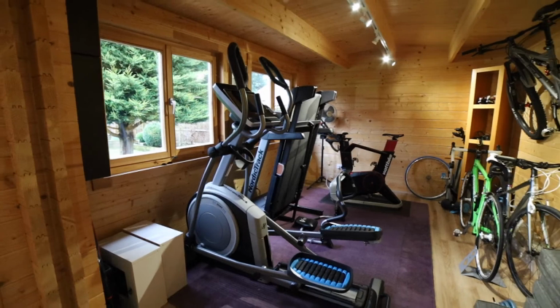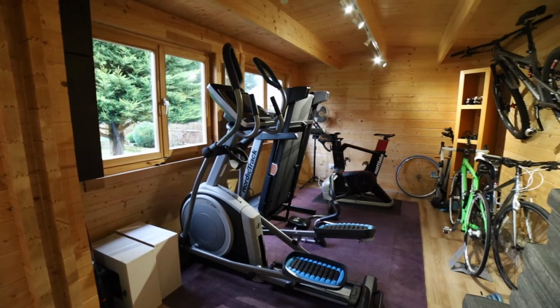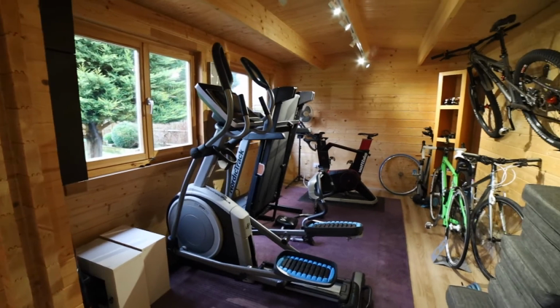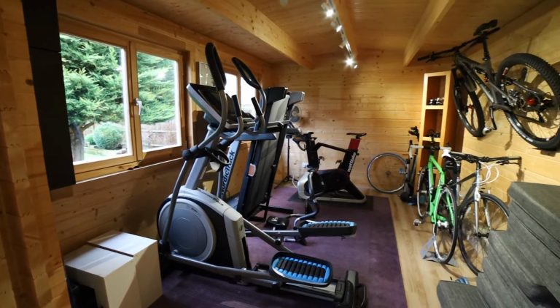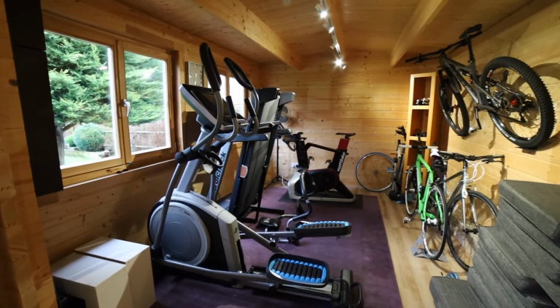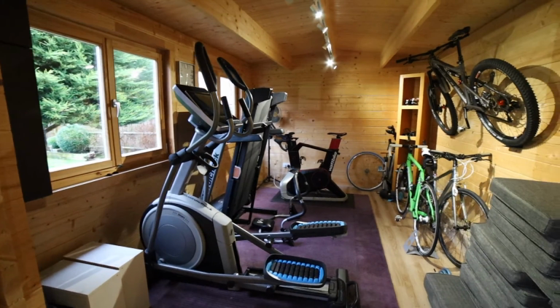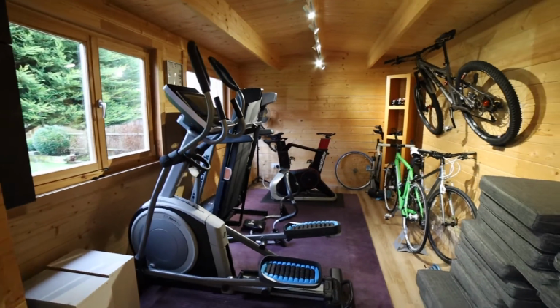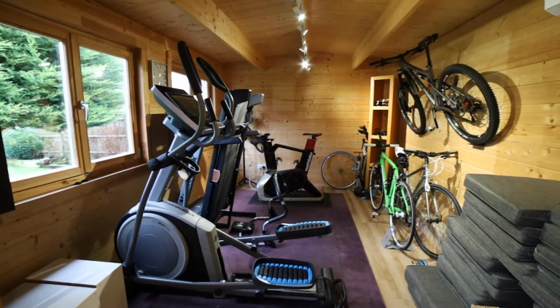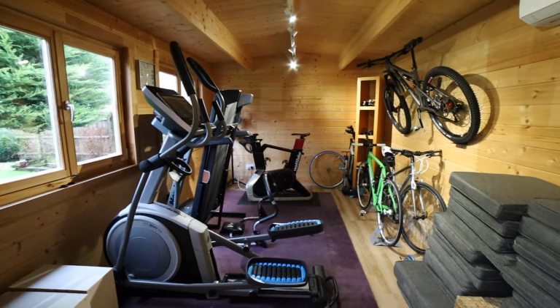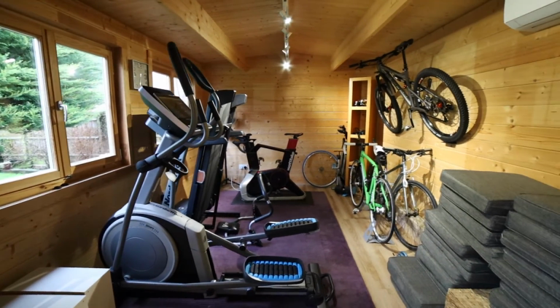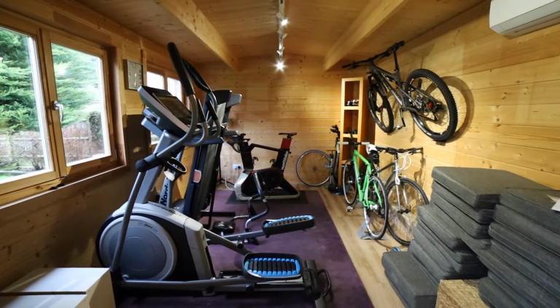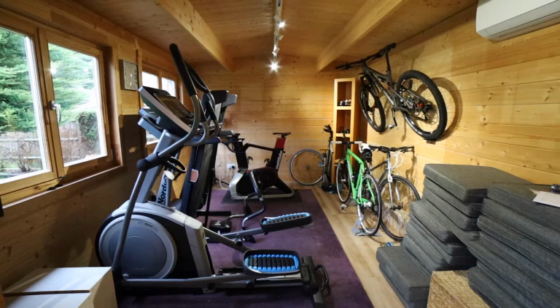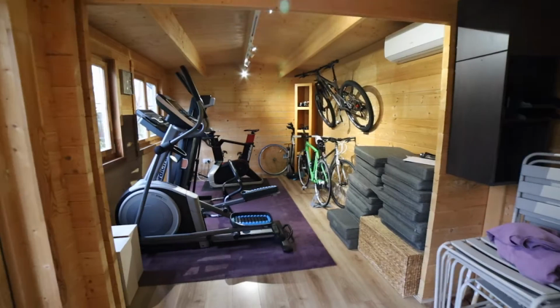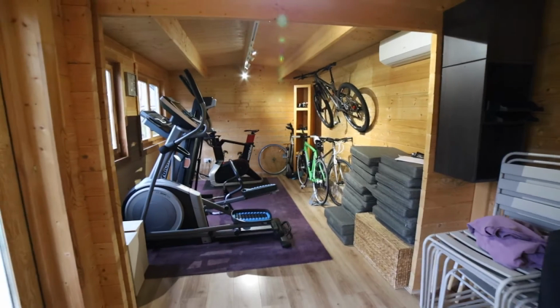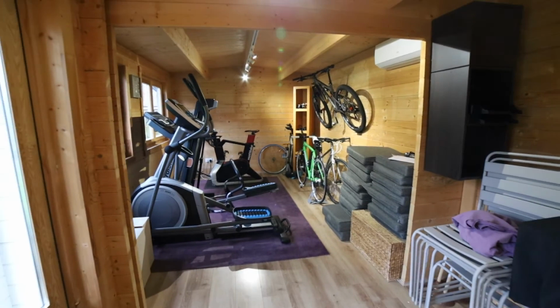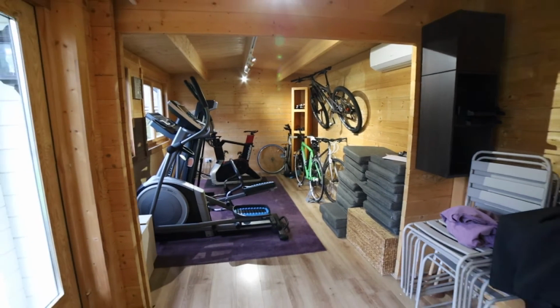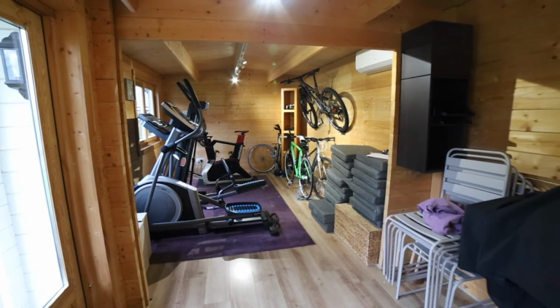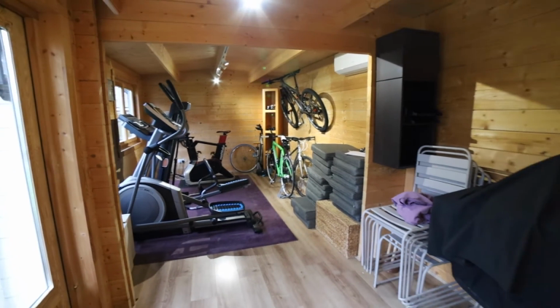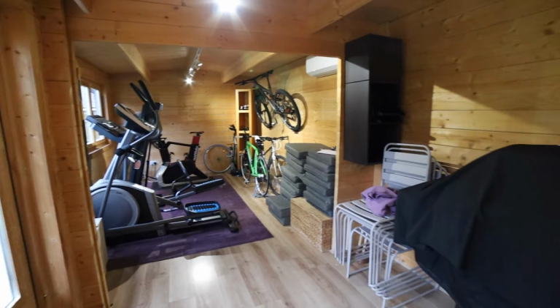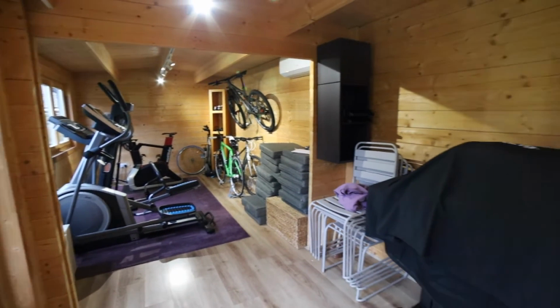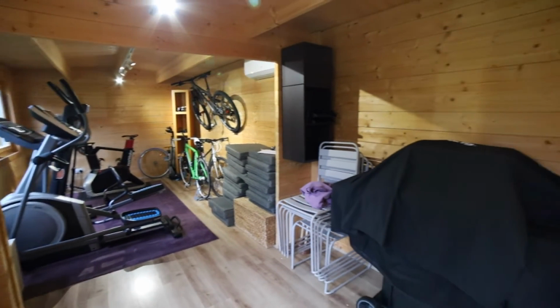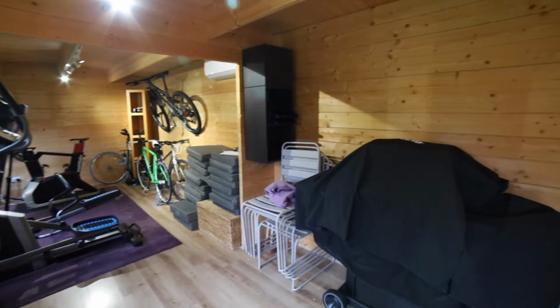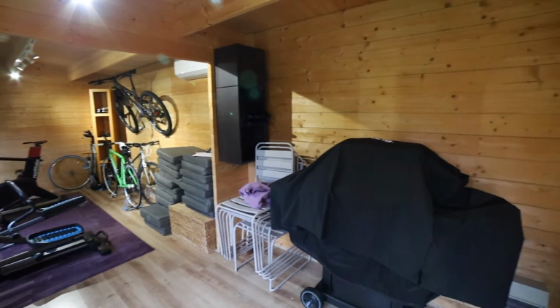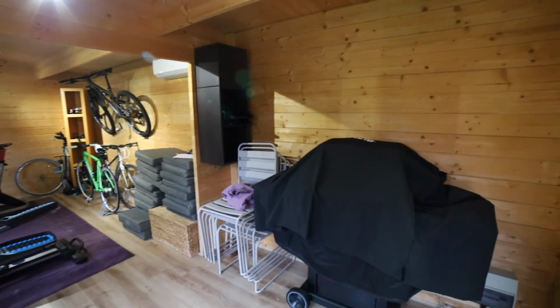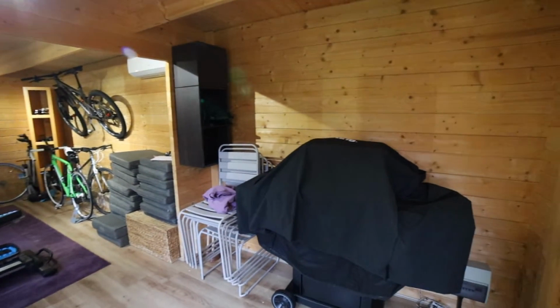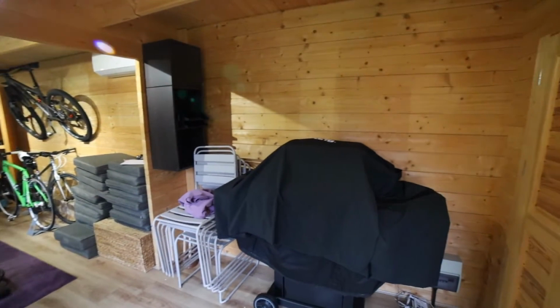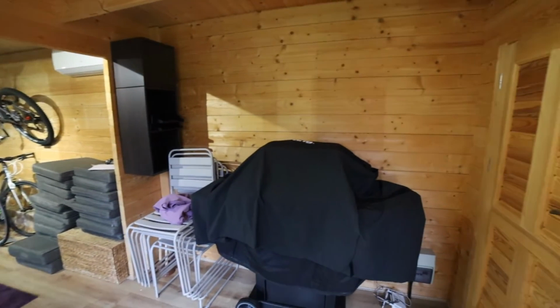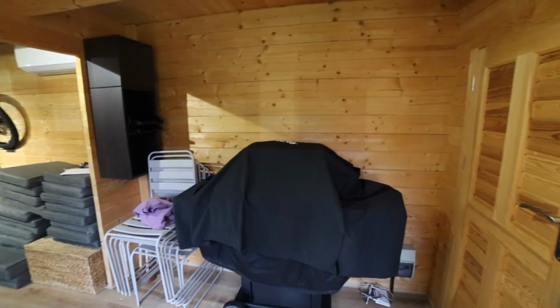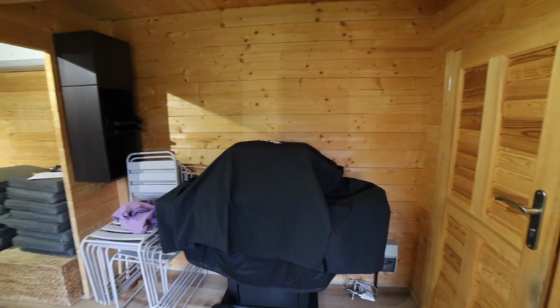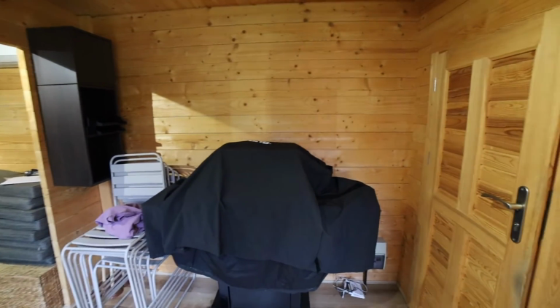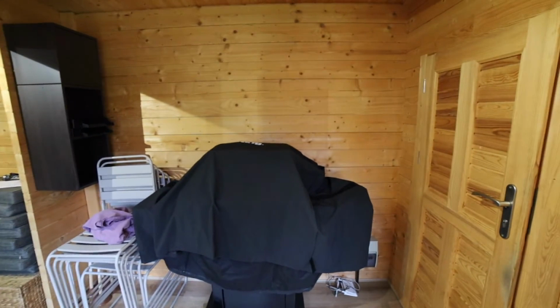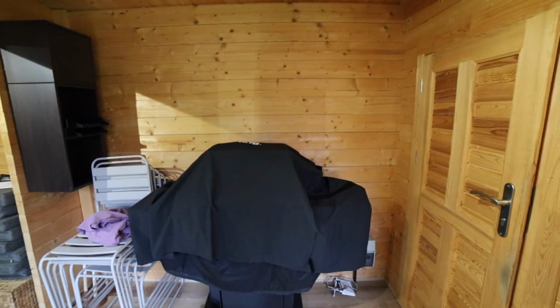Currently it's set up as a gym — there is a loo in there, along with lighting and power — but if you run a business from home it could be absolutely perfect.